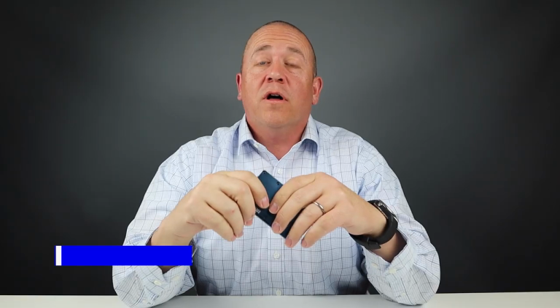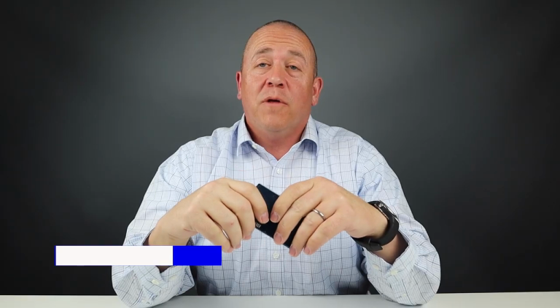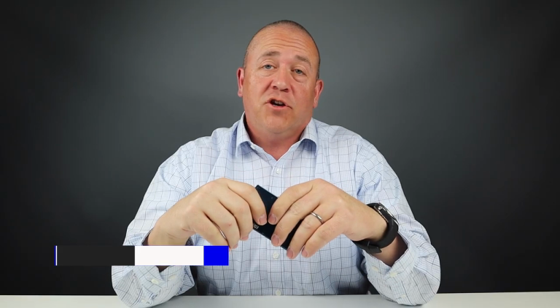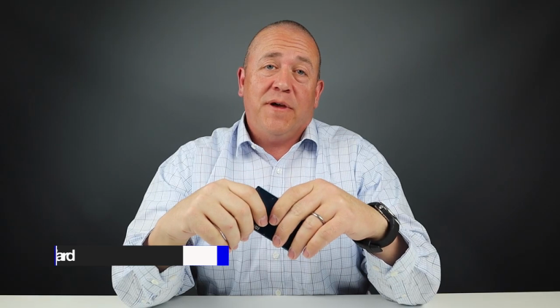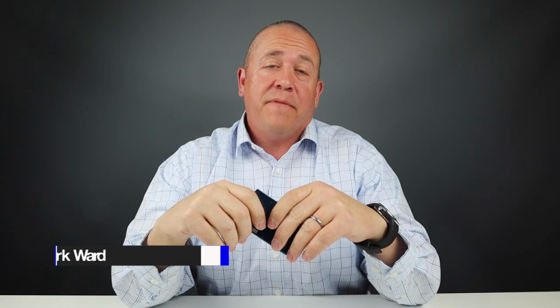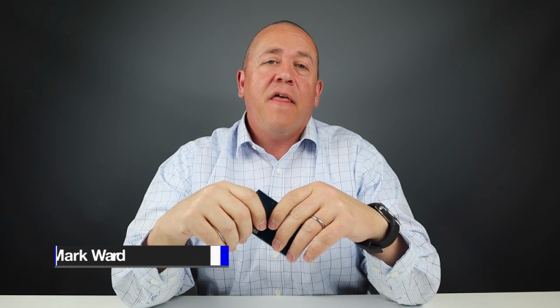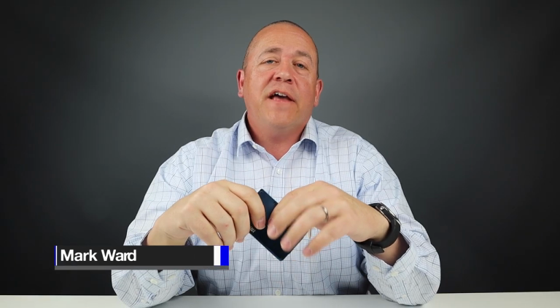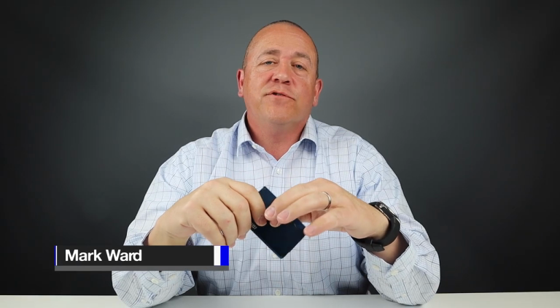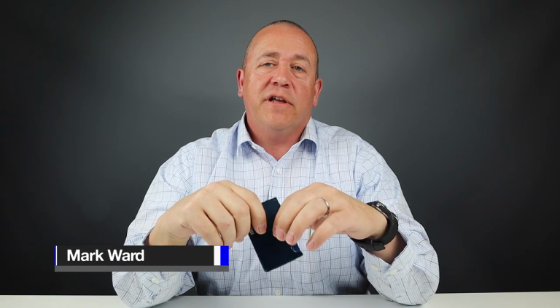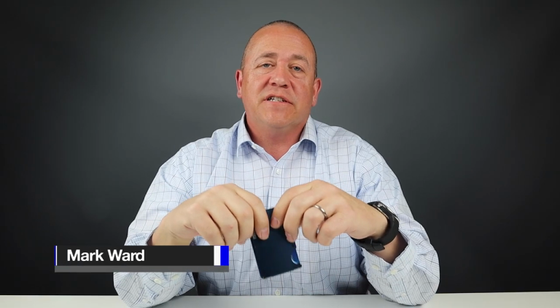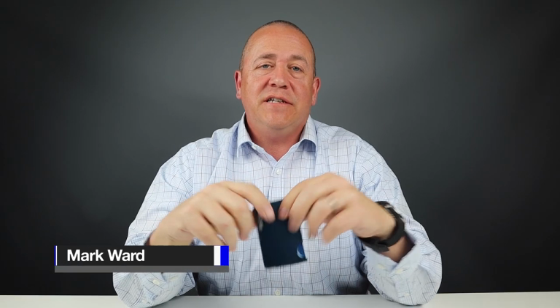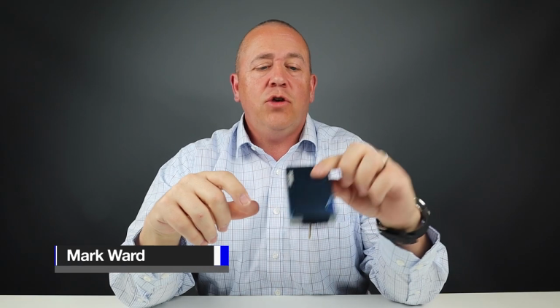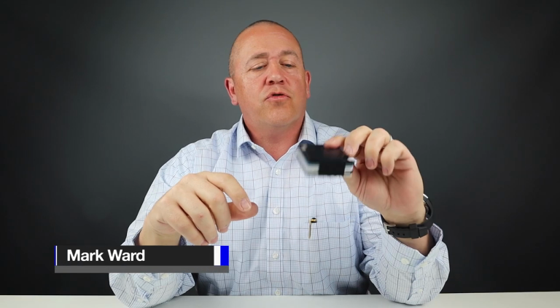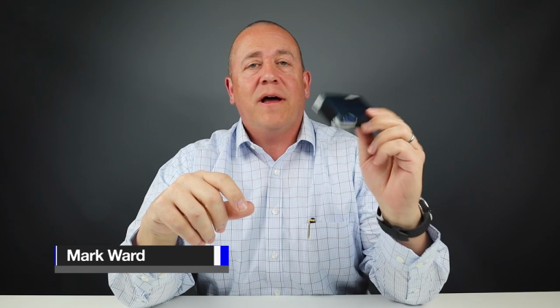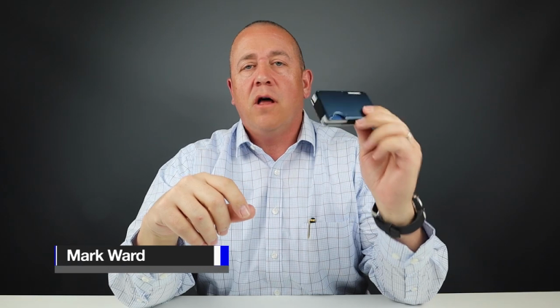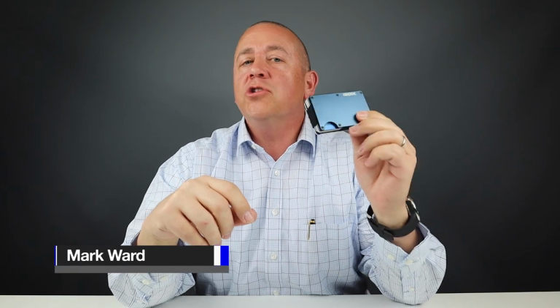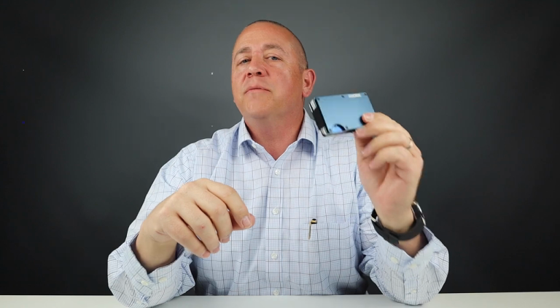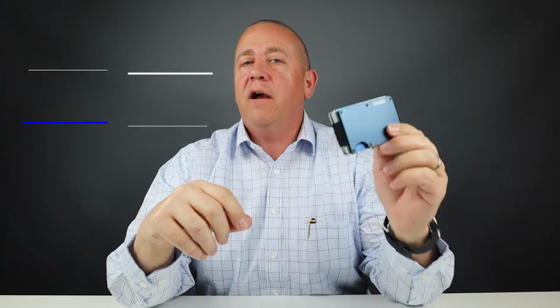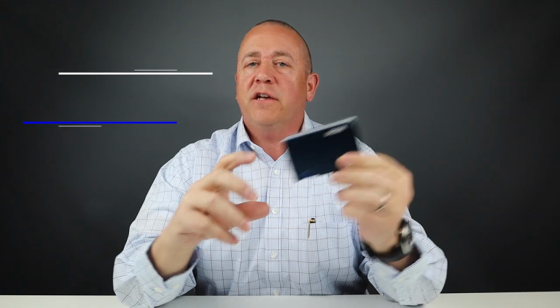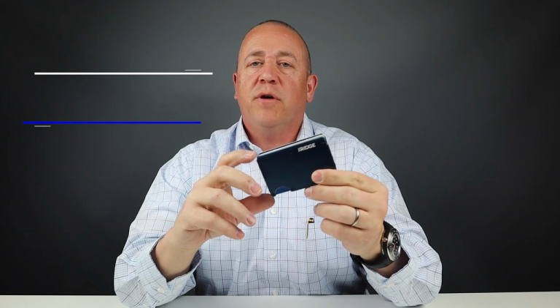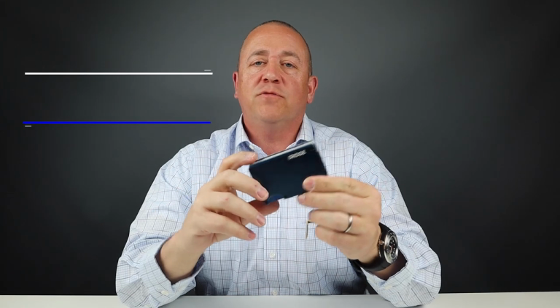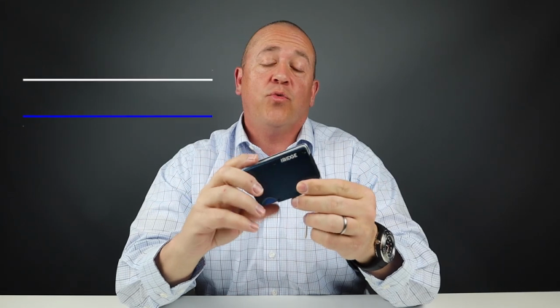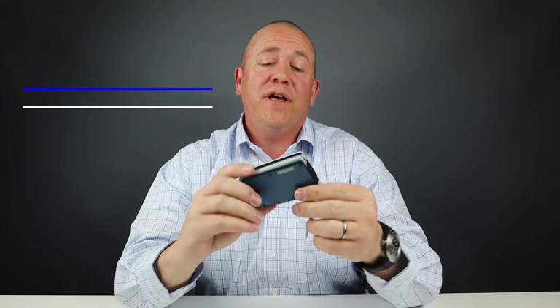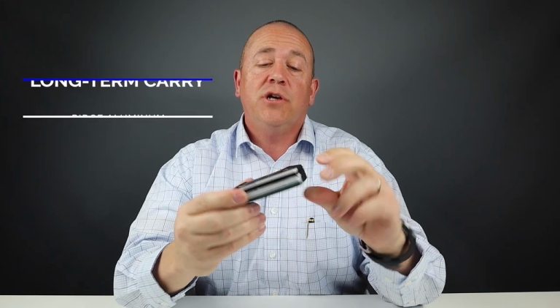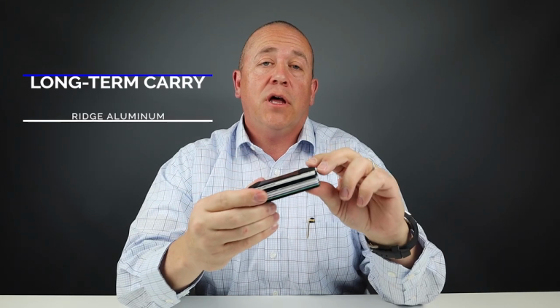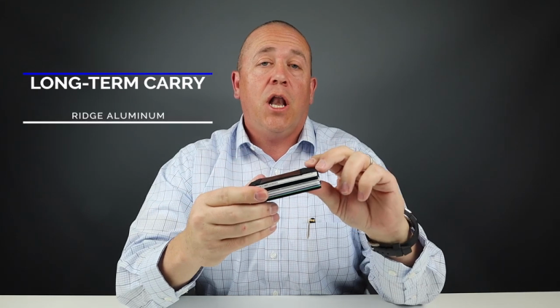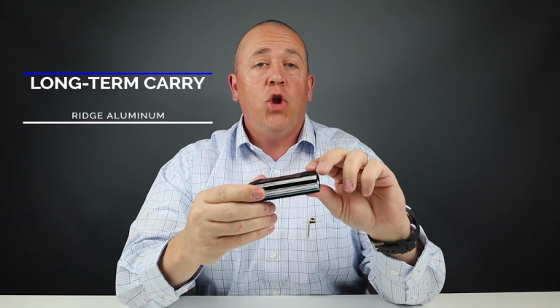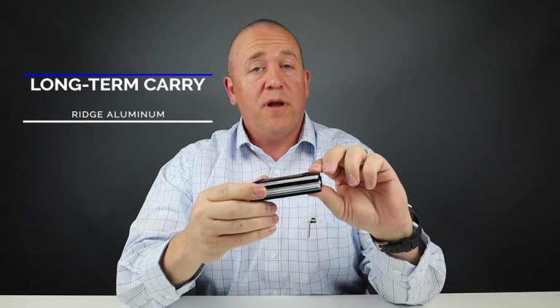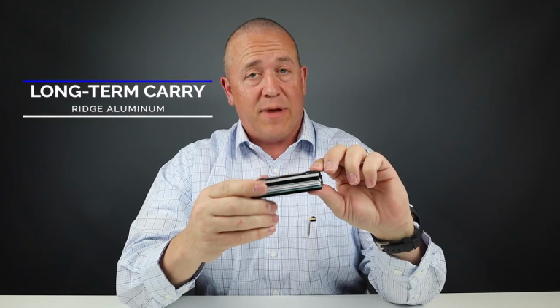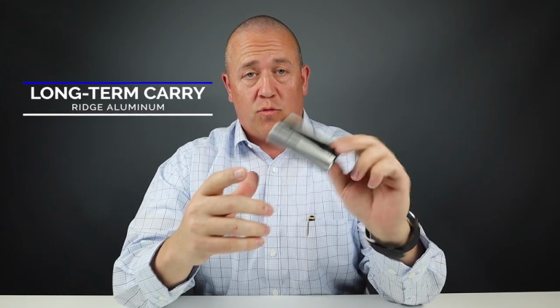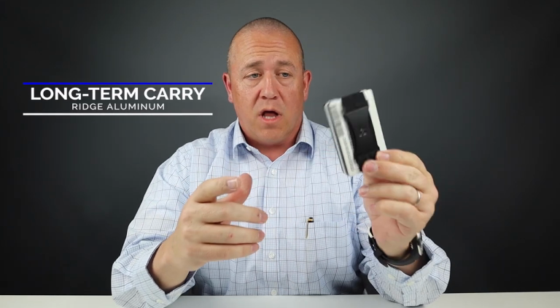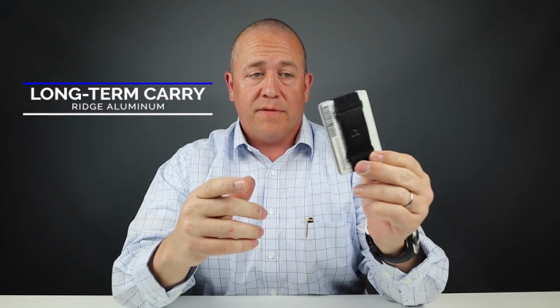Welcome to Walletopia. Thanks for joining us as I take you through my long-term carry experience with the Ridge Aluminum Band Wallet.